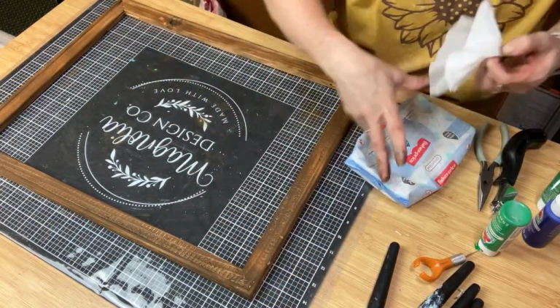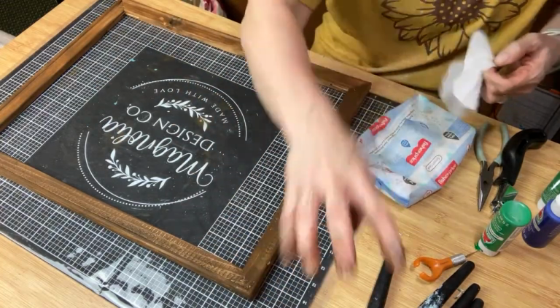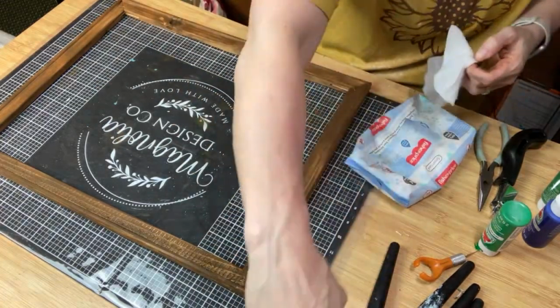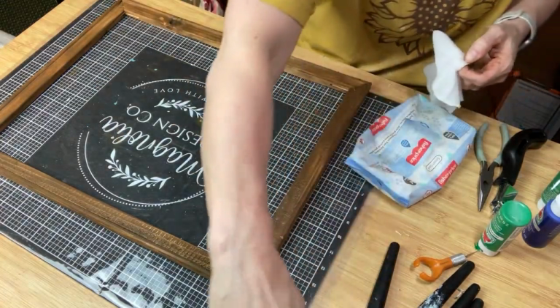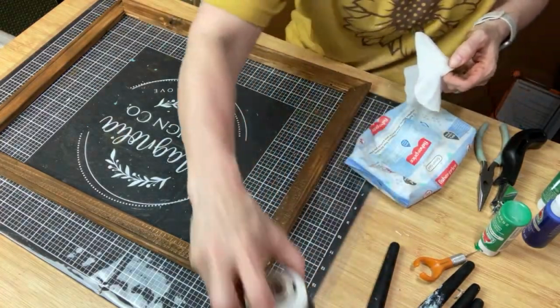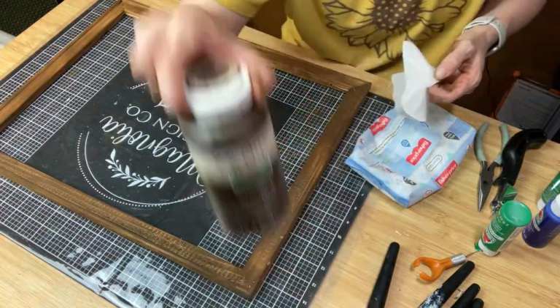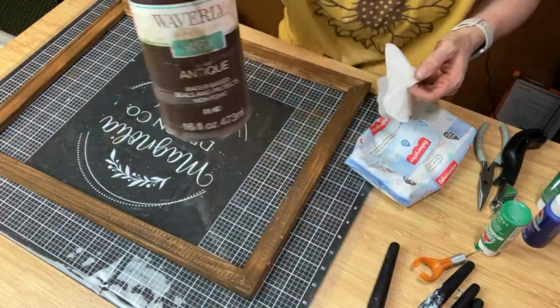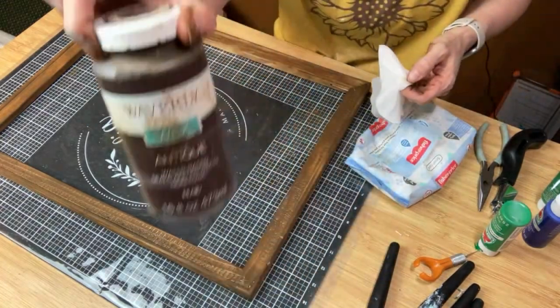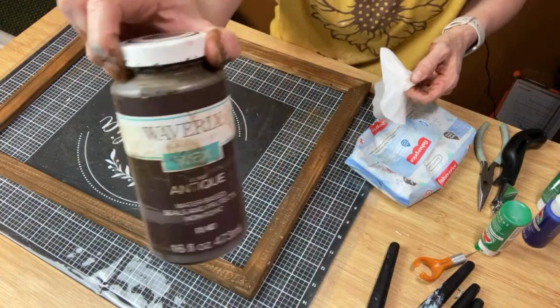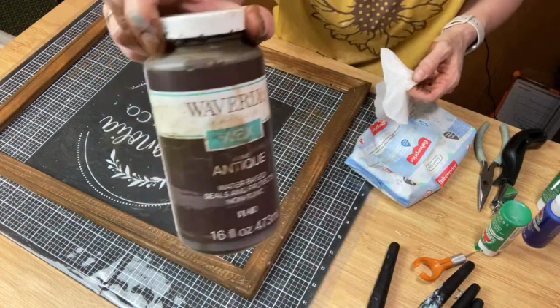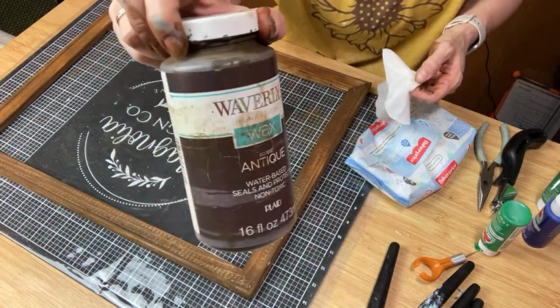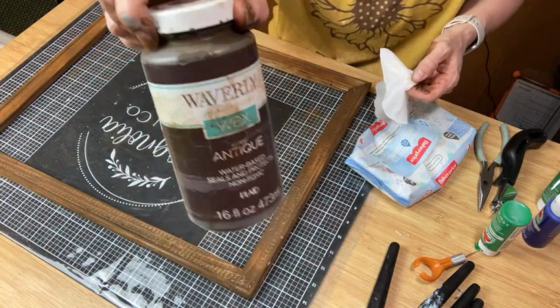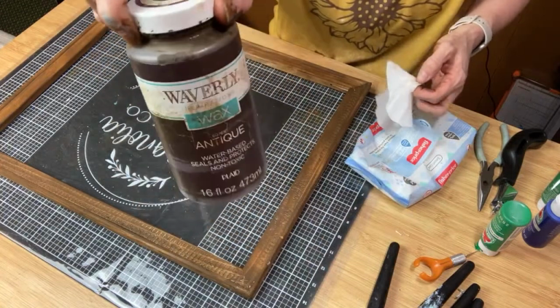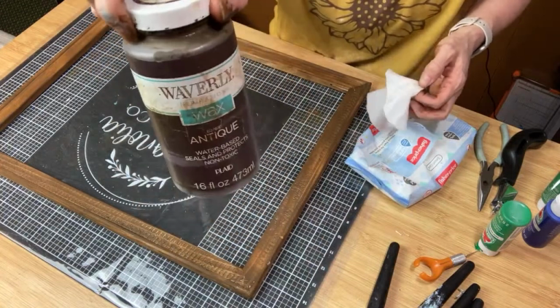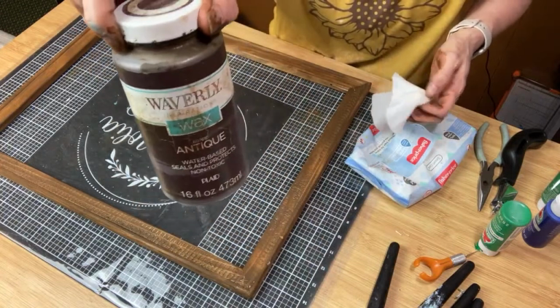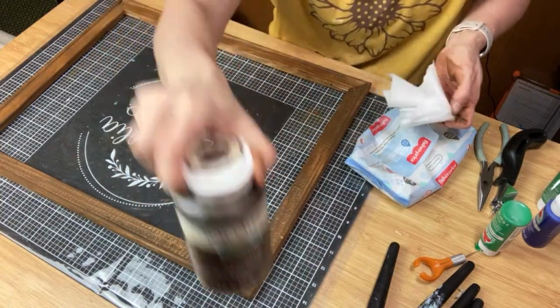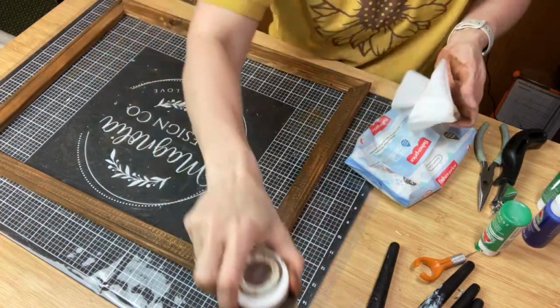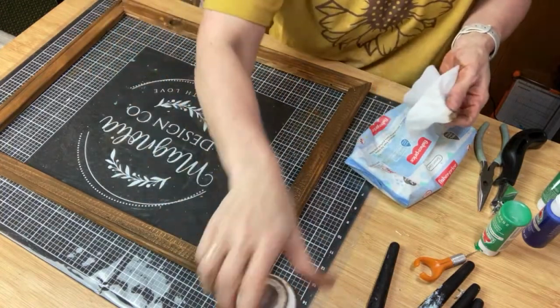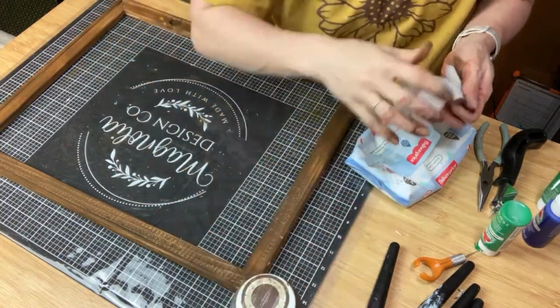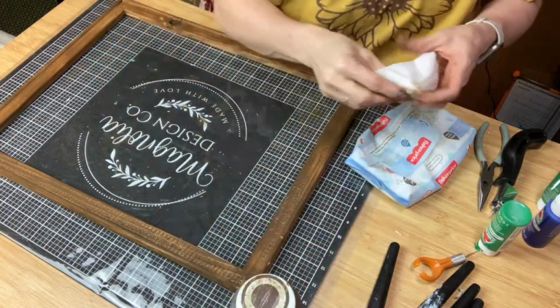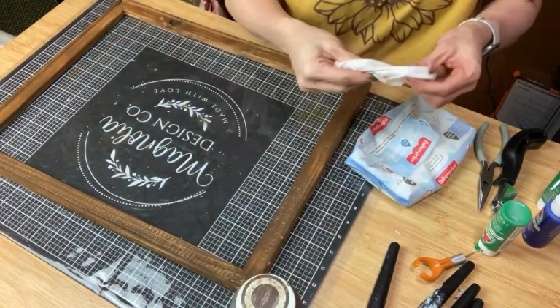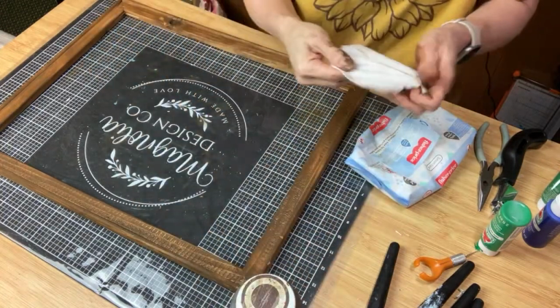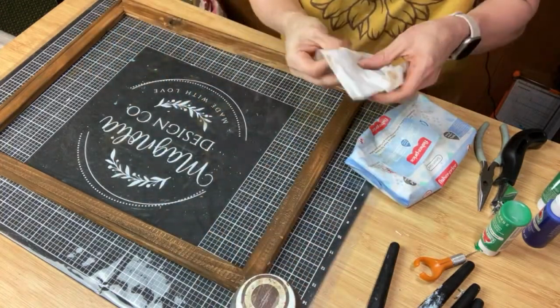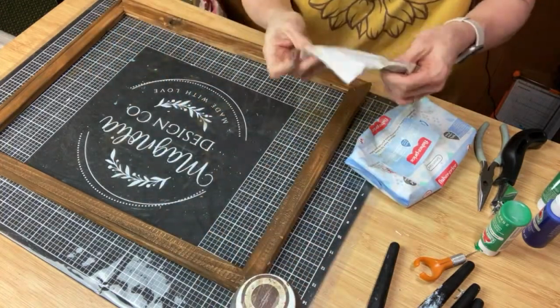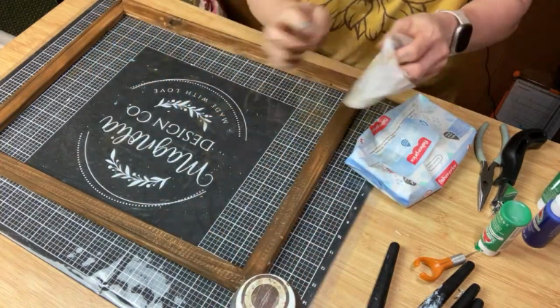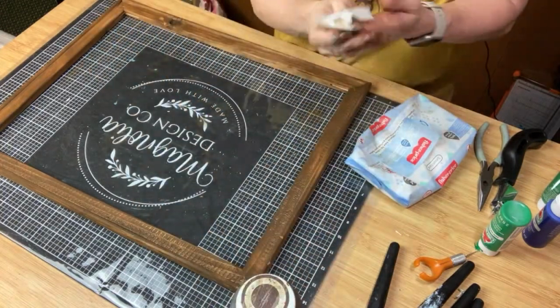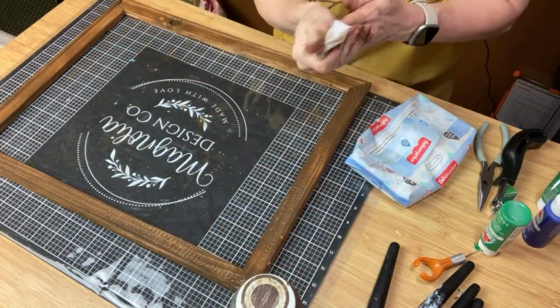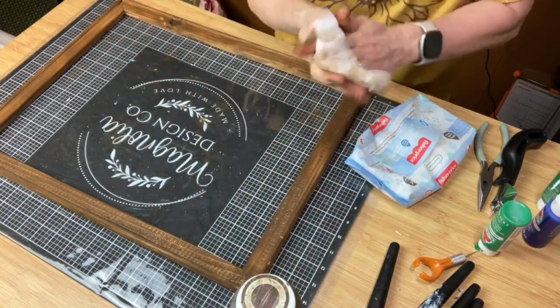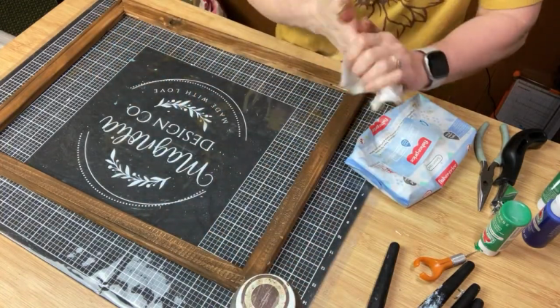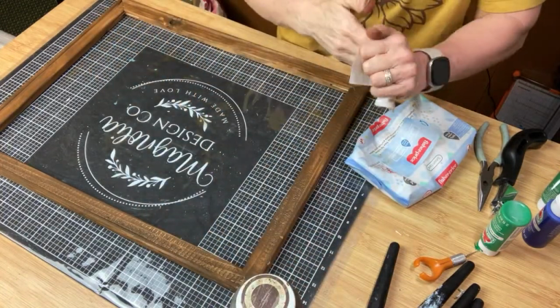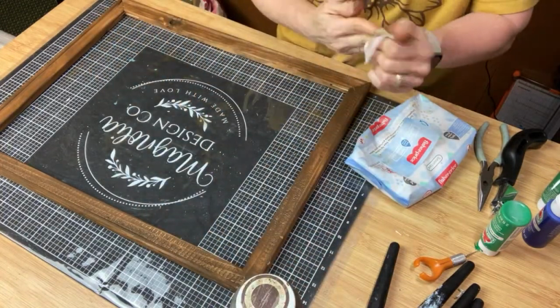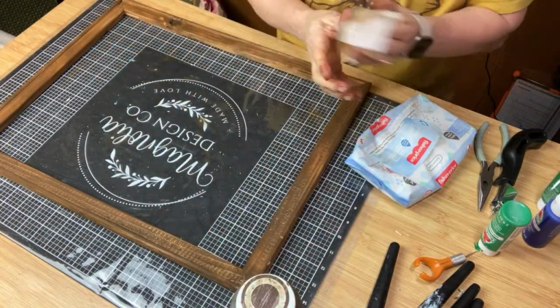This is Waverly Antique Wax. The great thing about it is it does not smell like stain.